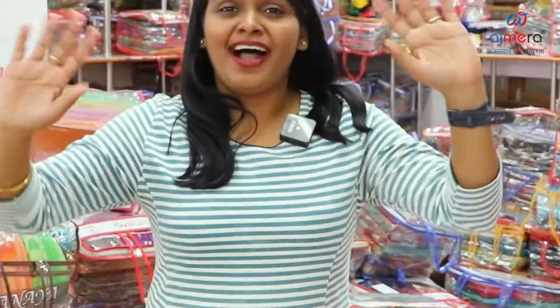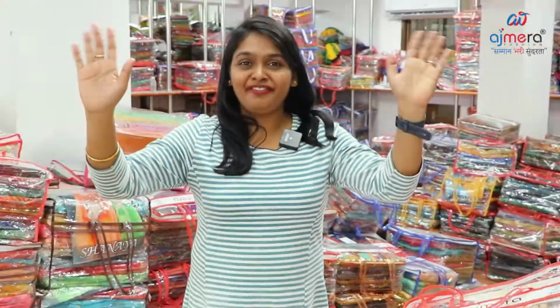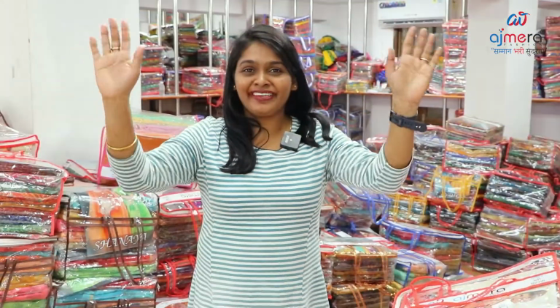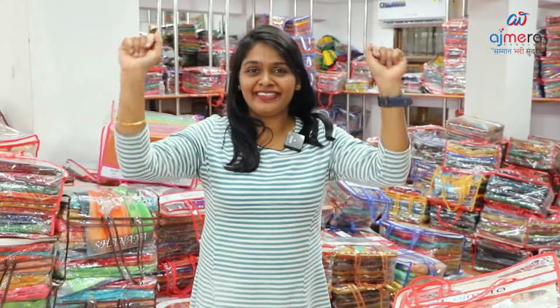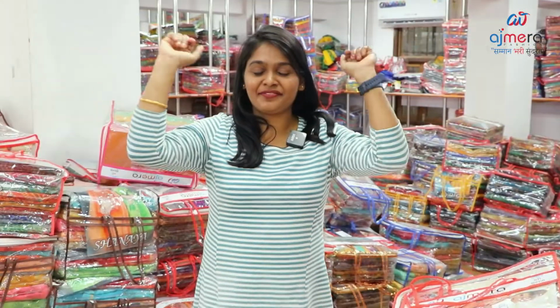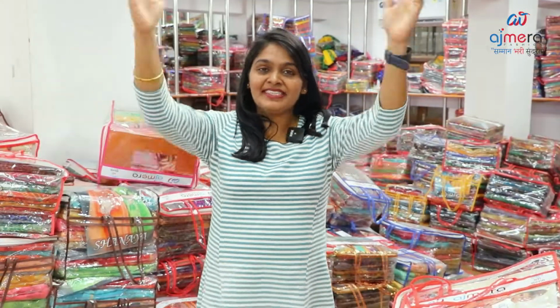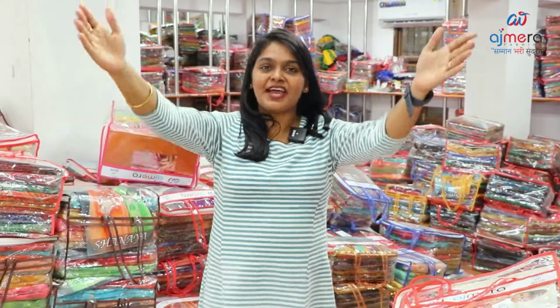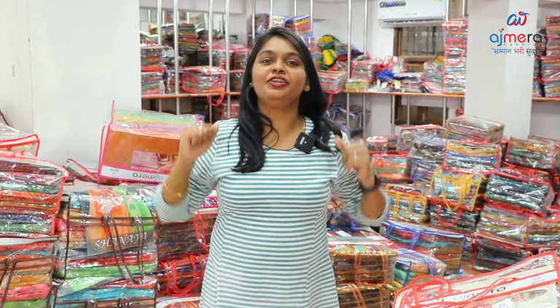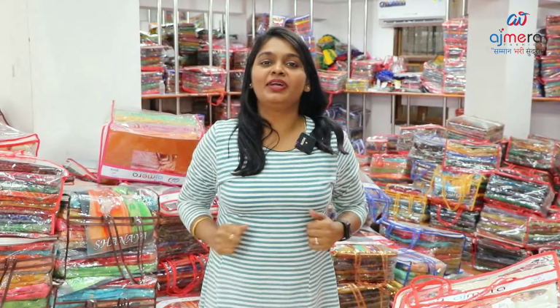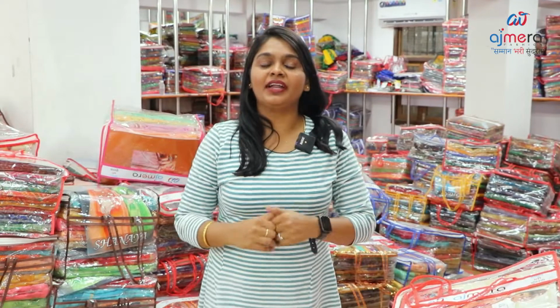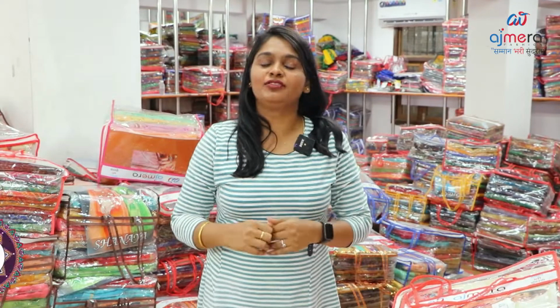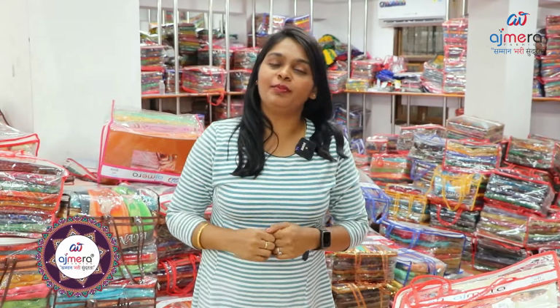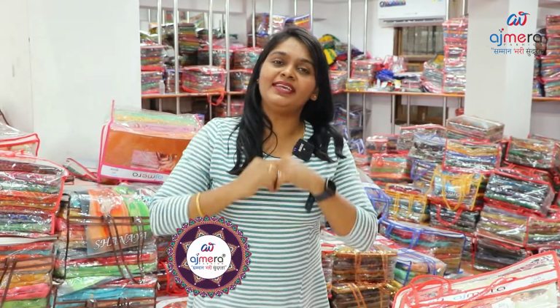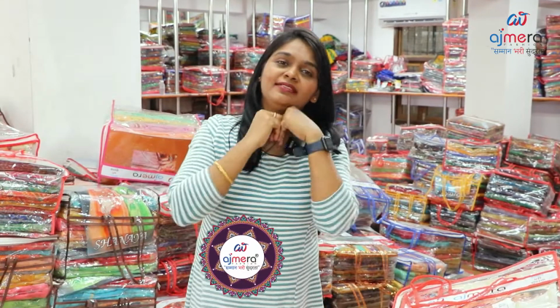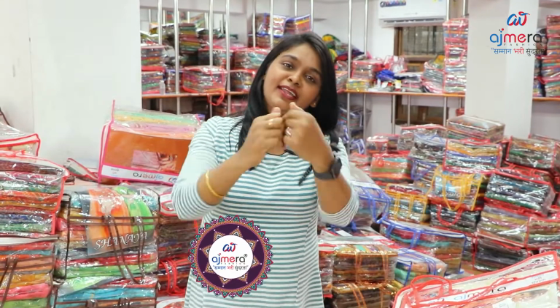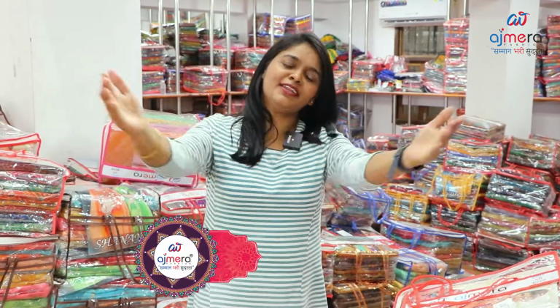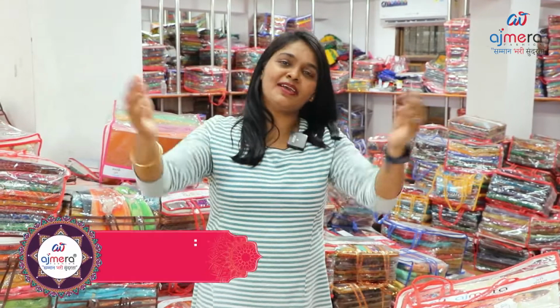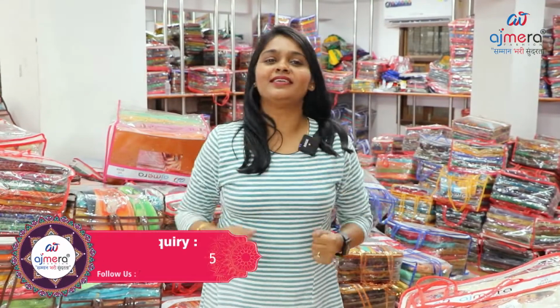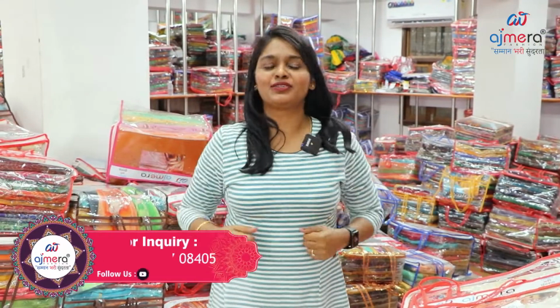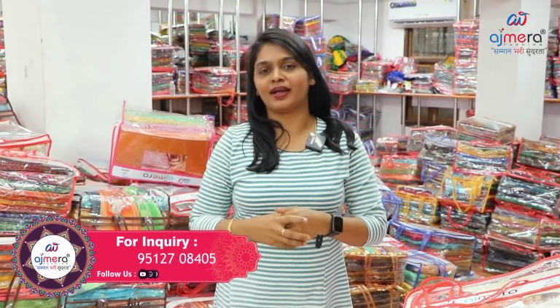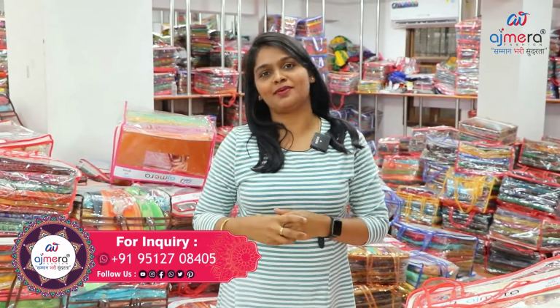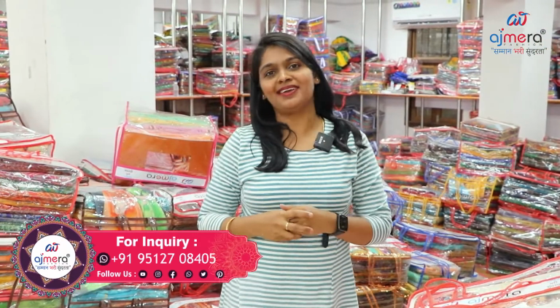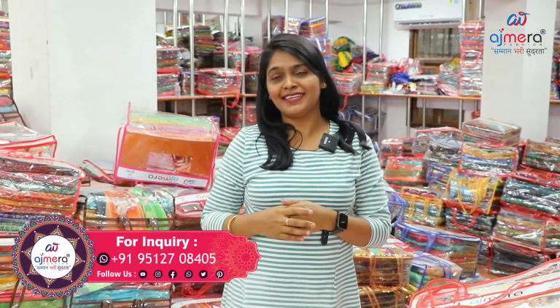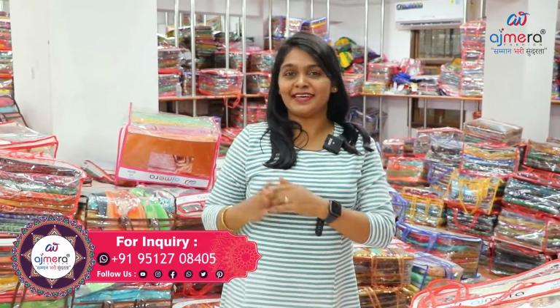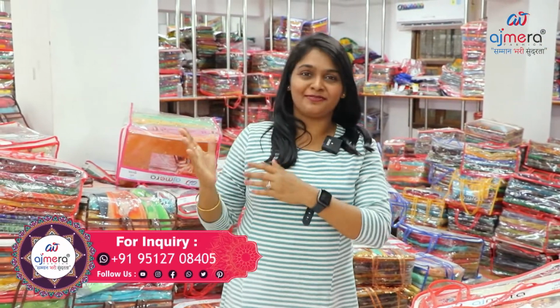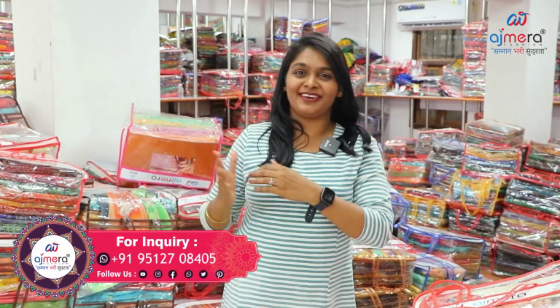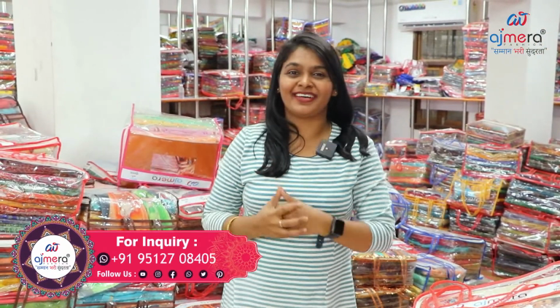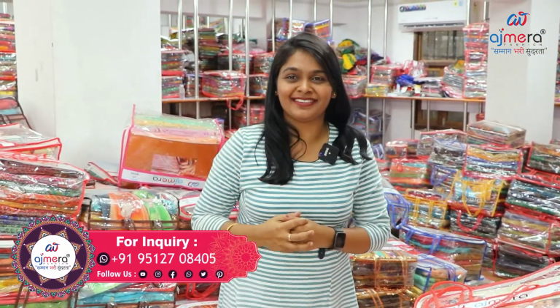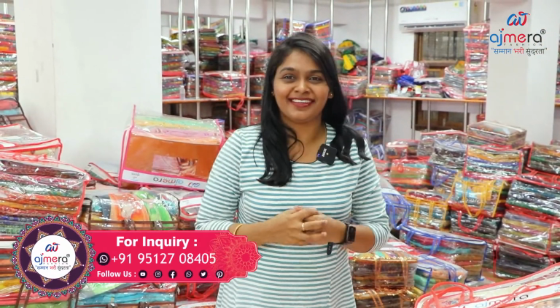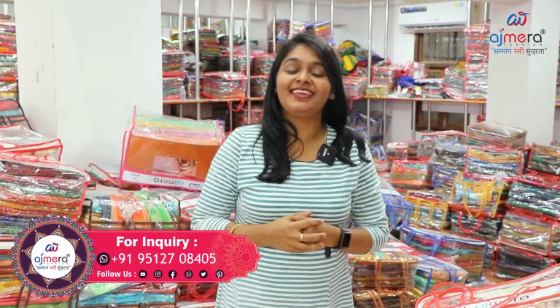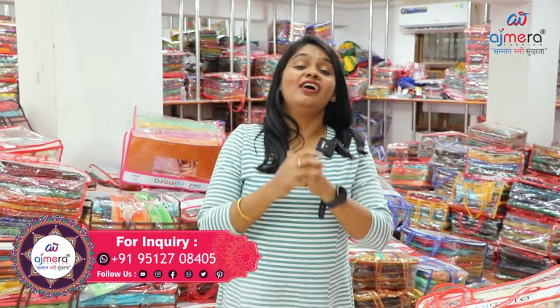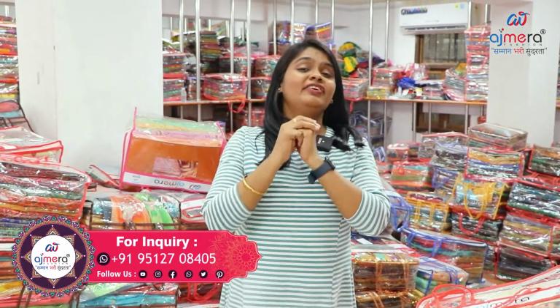Hi friends! I am Rani Subramanian. Welcome to Ajmera Fashions.